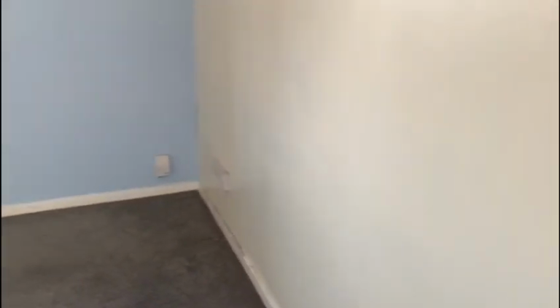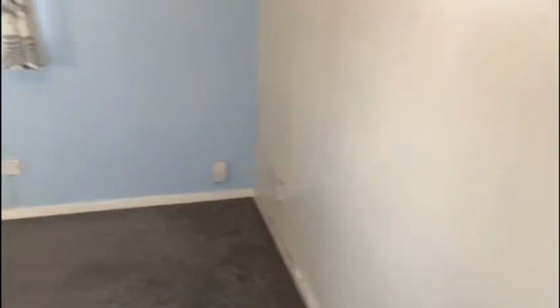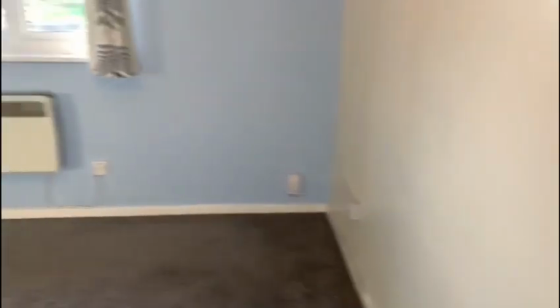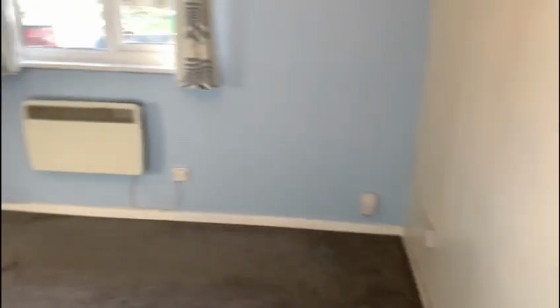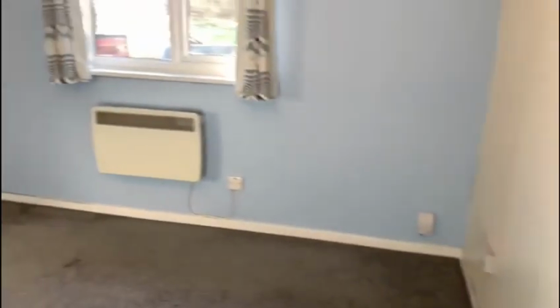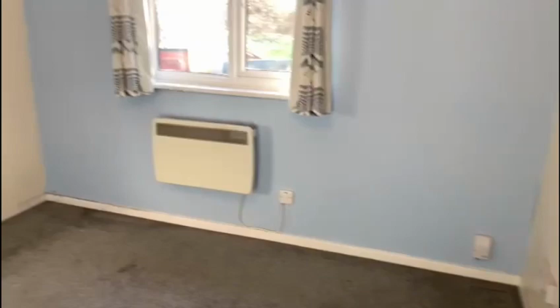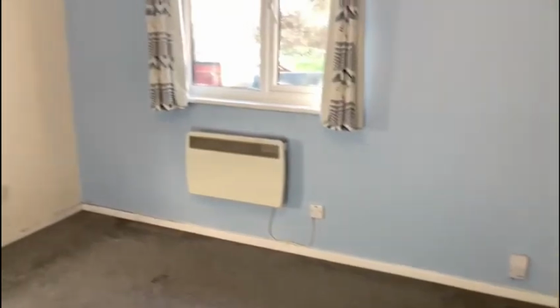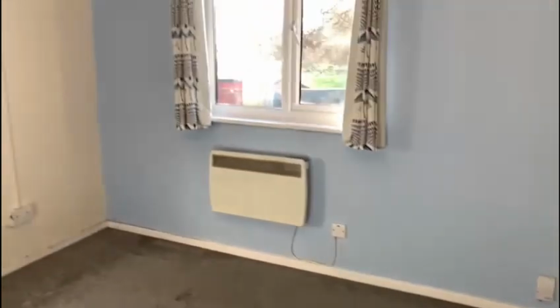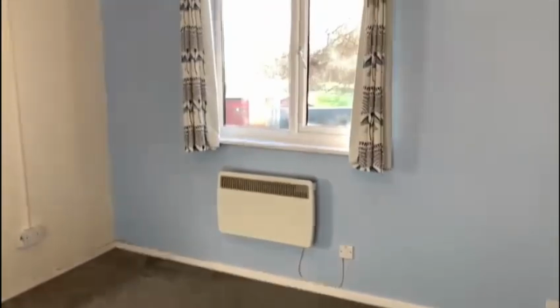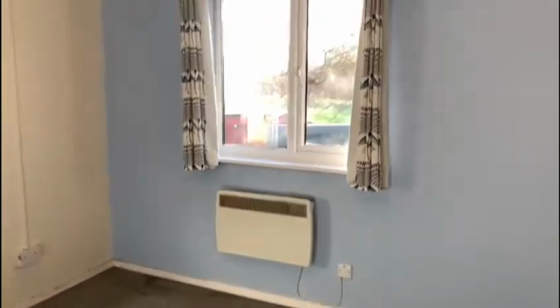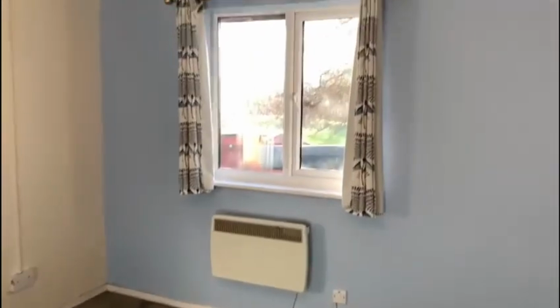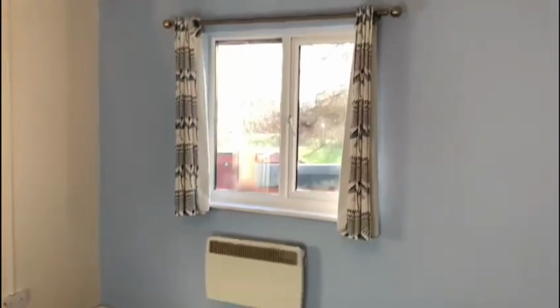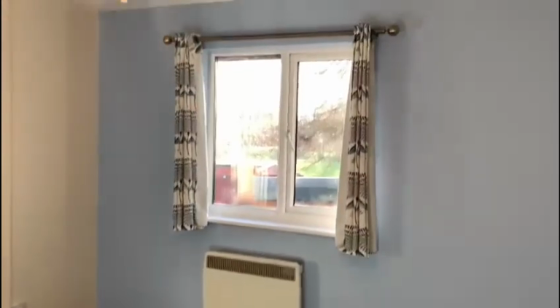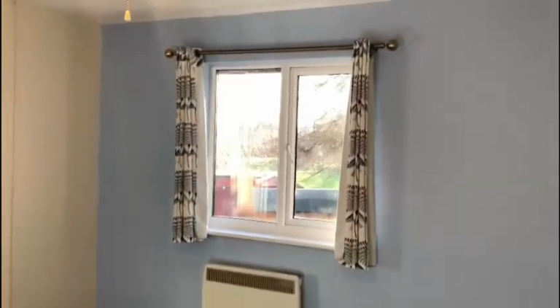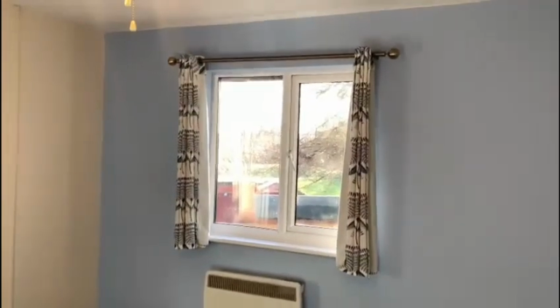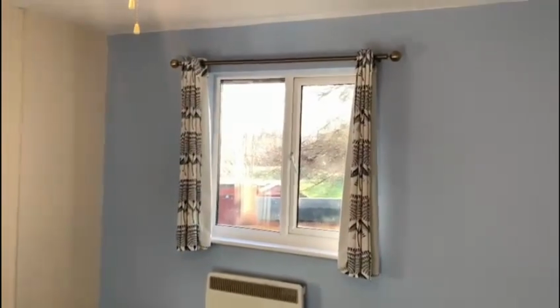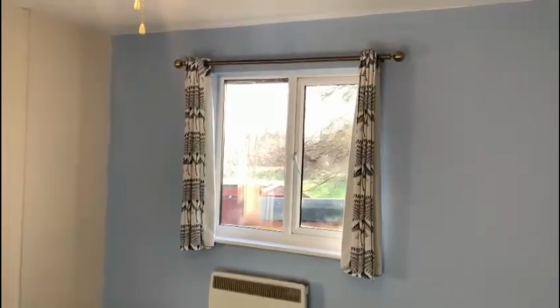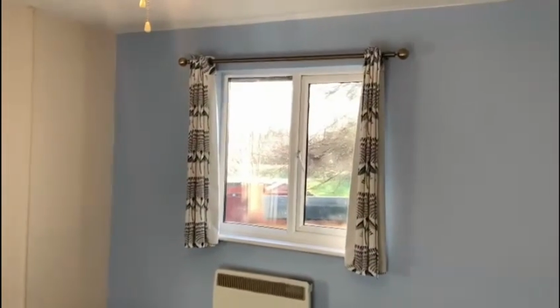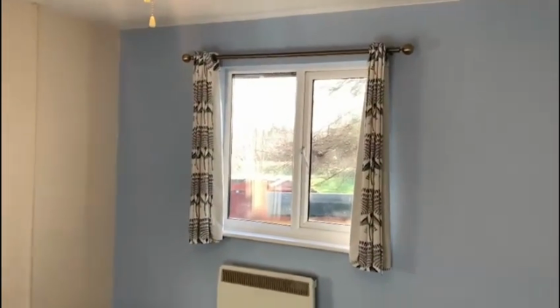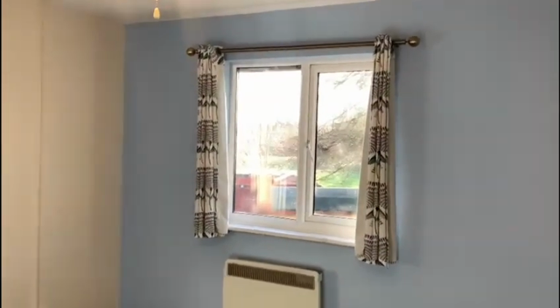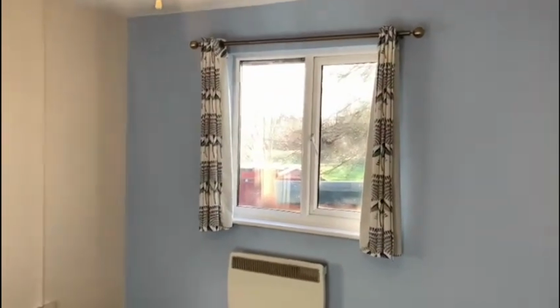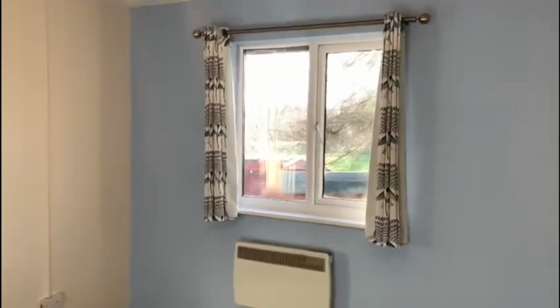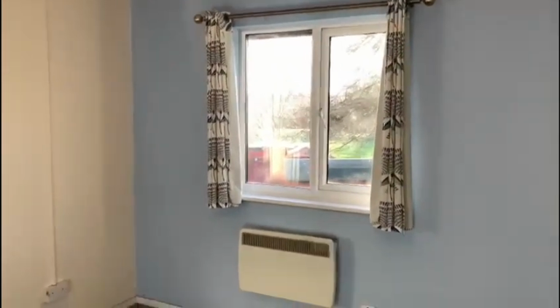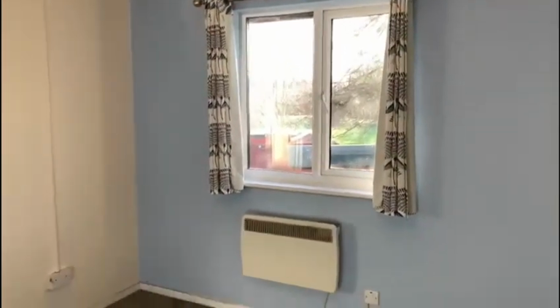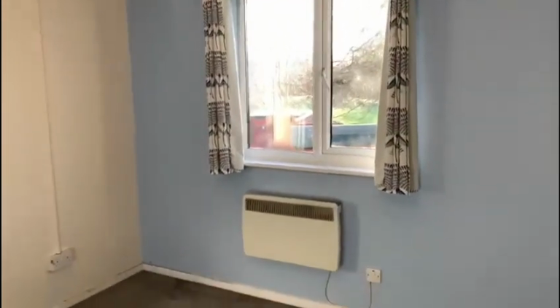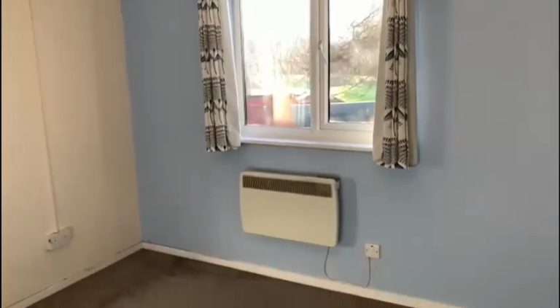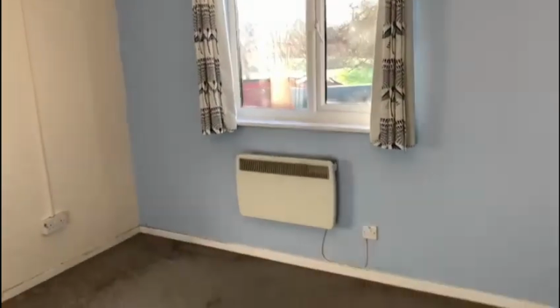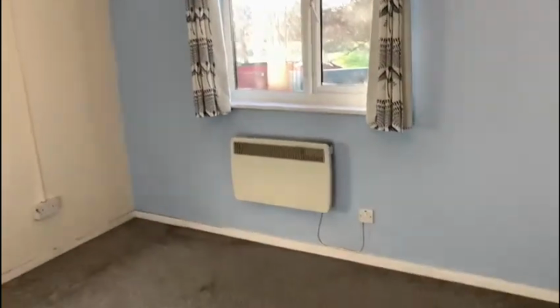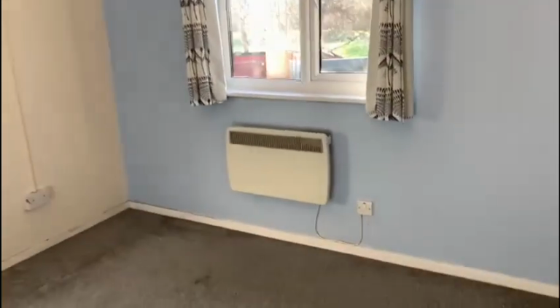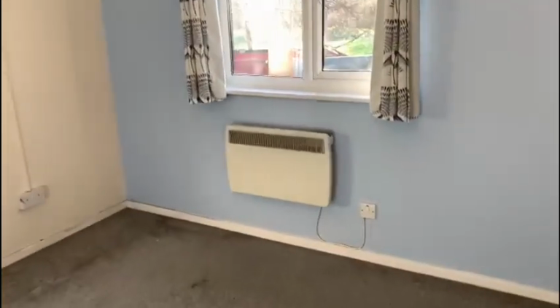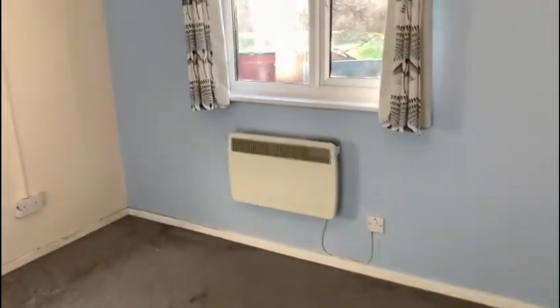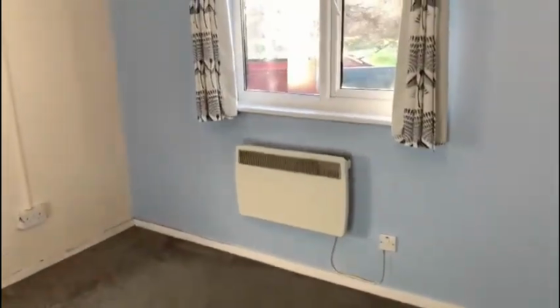This property is ready to view. Give us a call on 01235 816 222 to arrange a viewing.